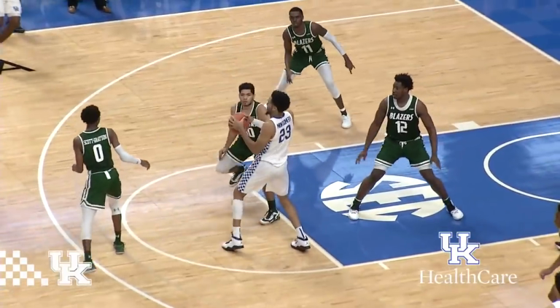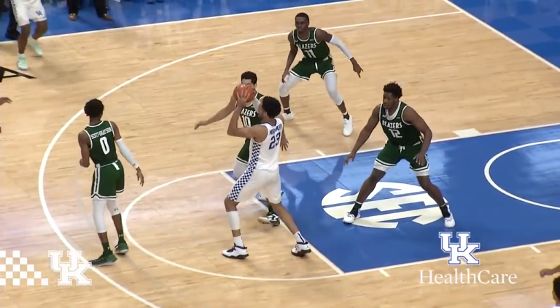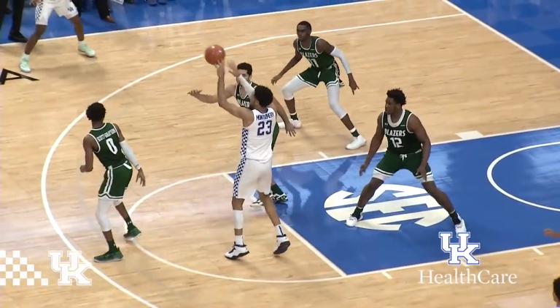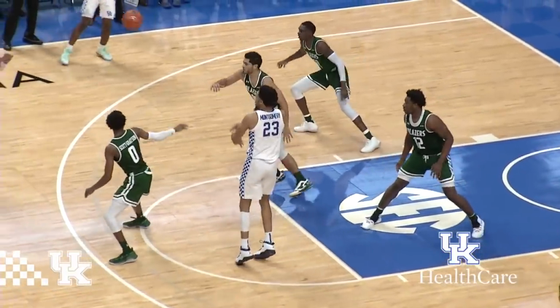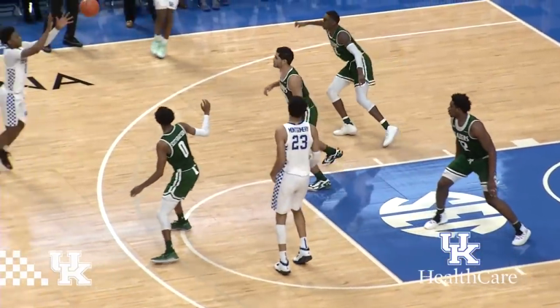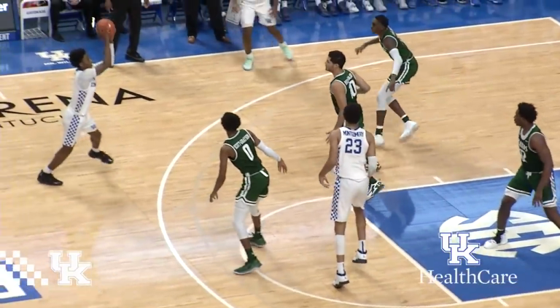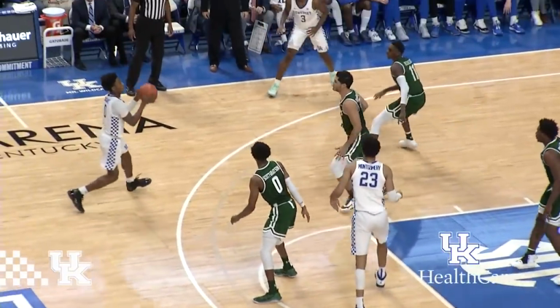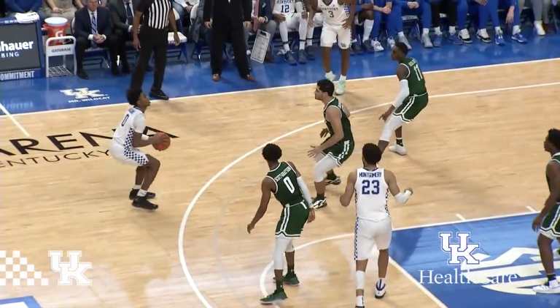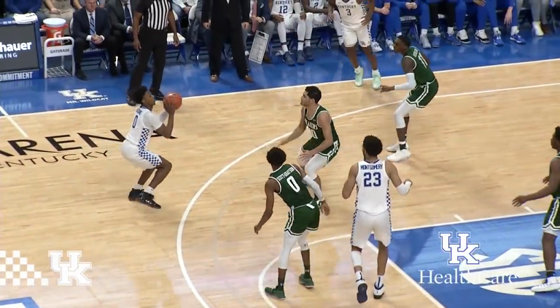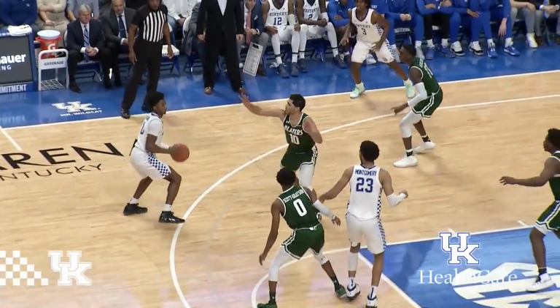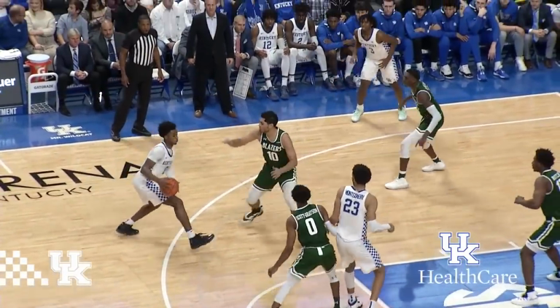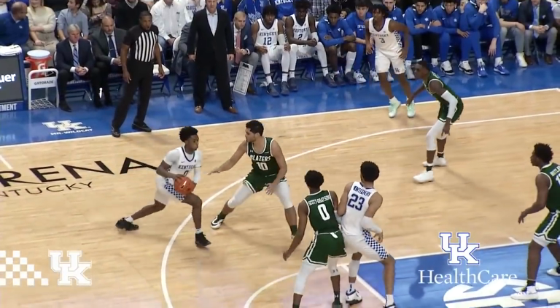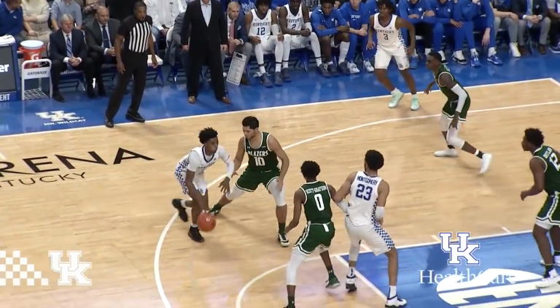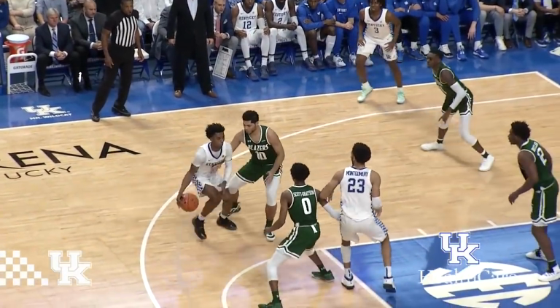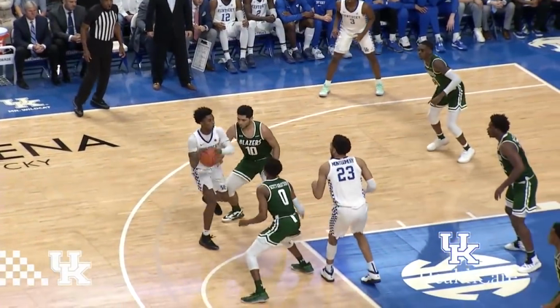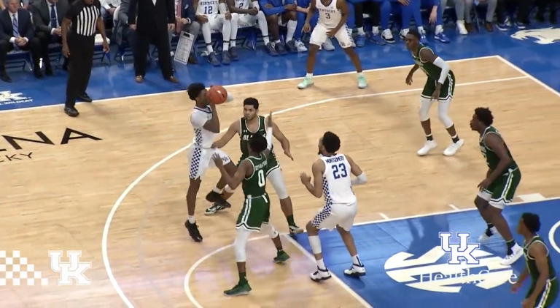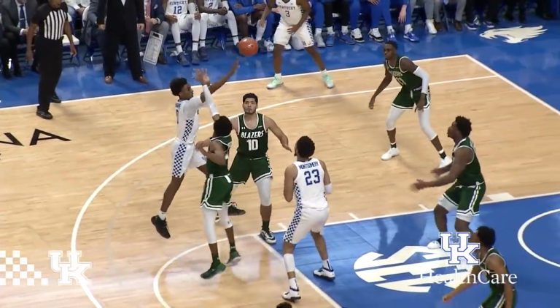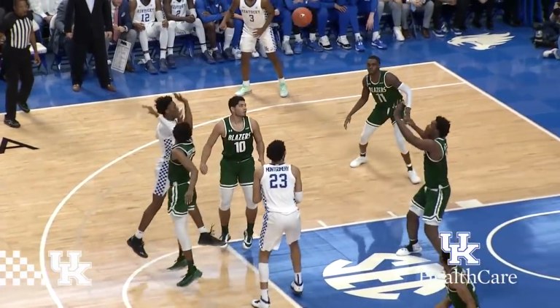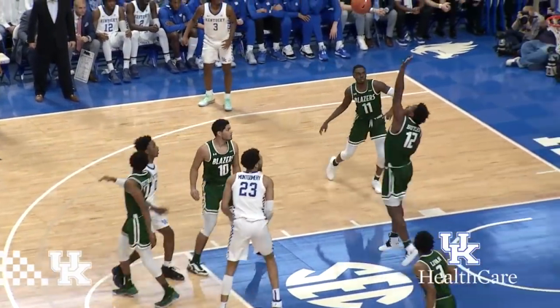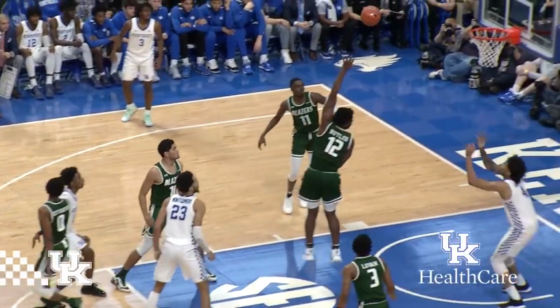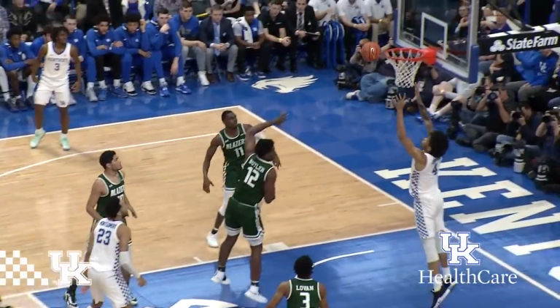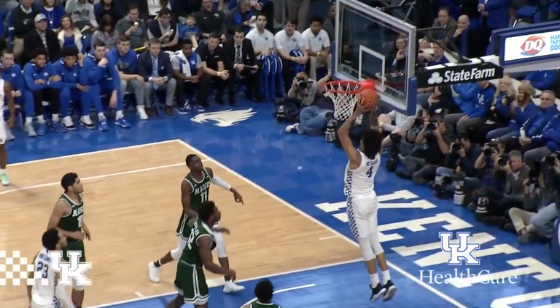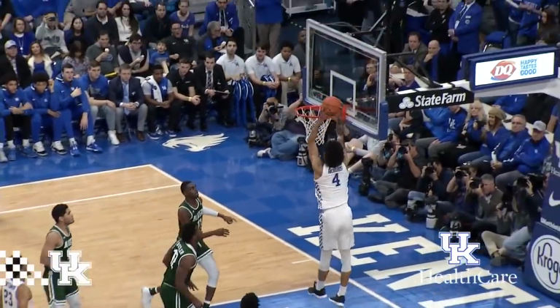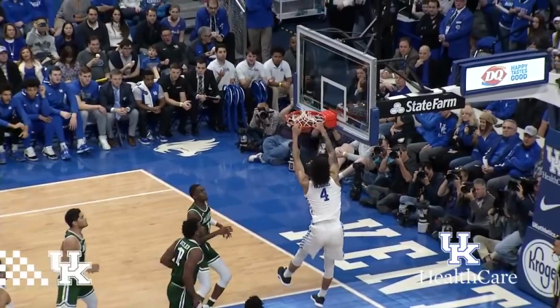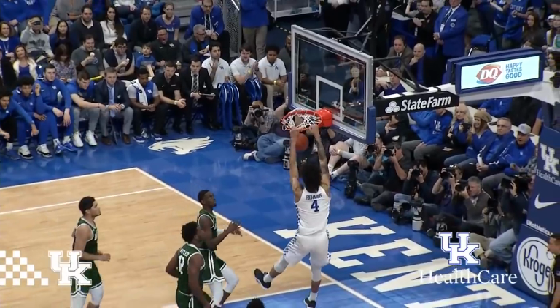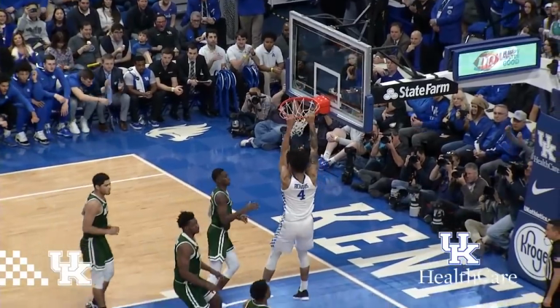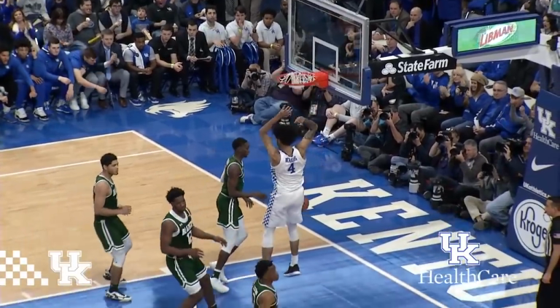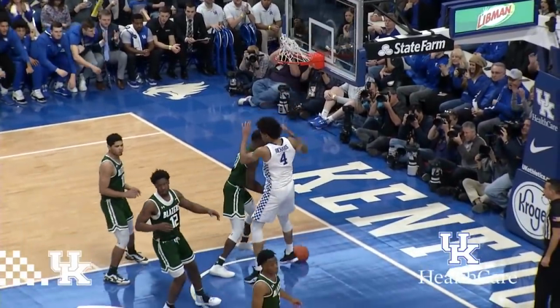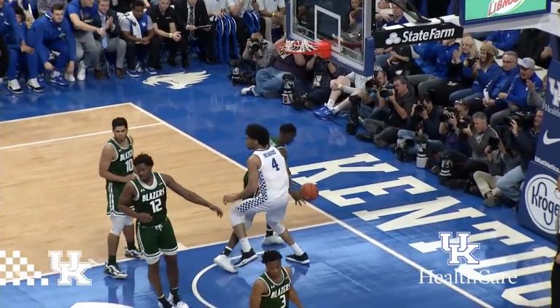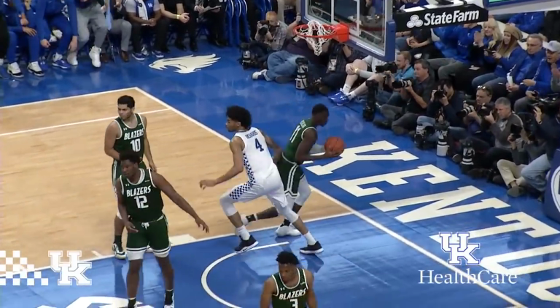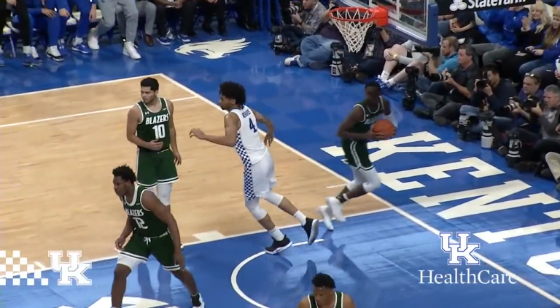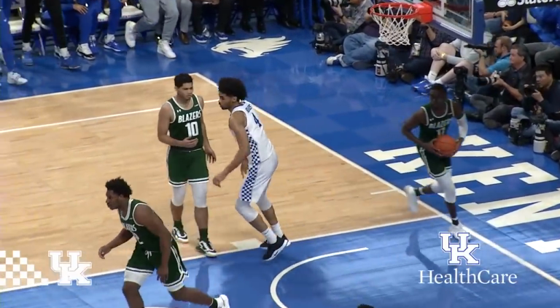Beats the high post to Montgomery, back to Higgins, fakes the three — lob, dunk! Nick Richards!